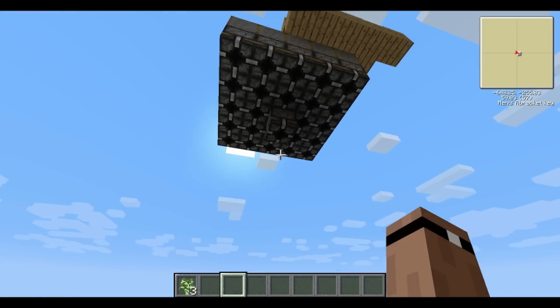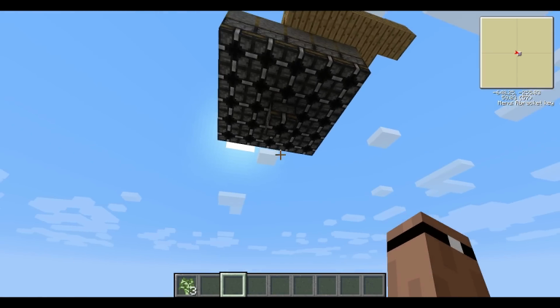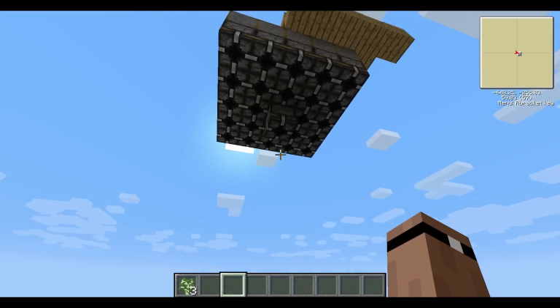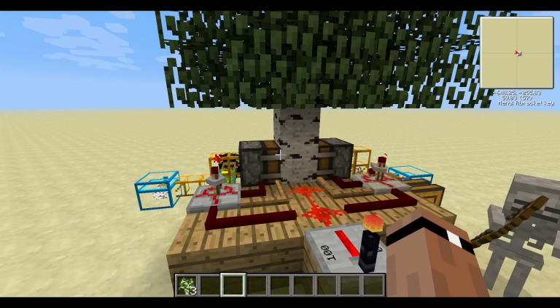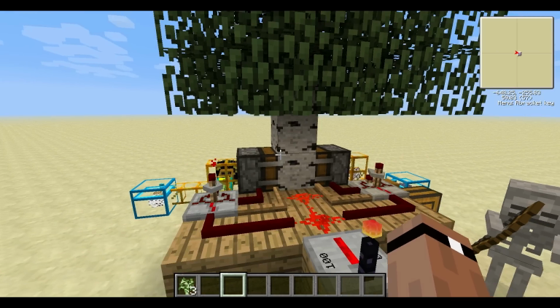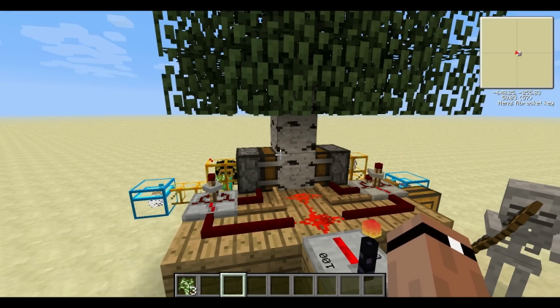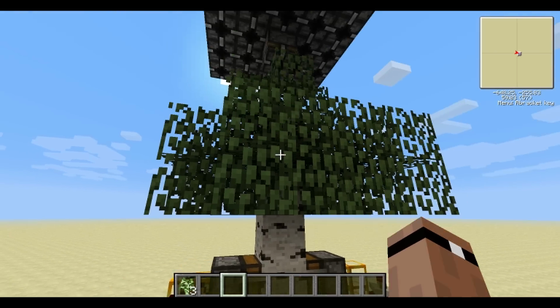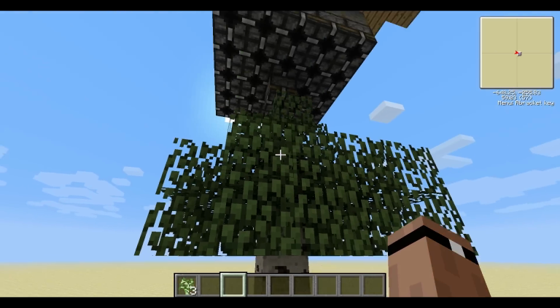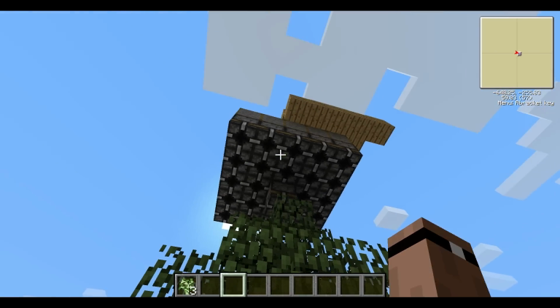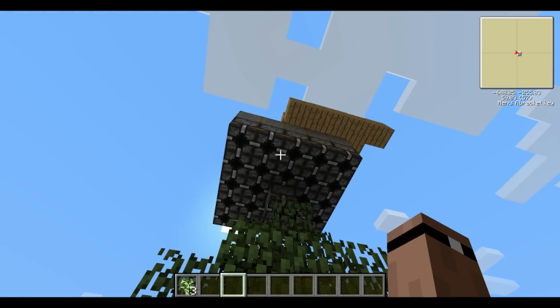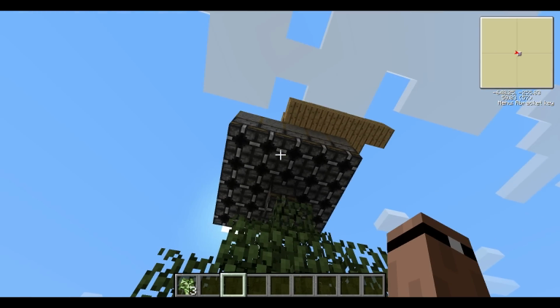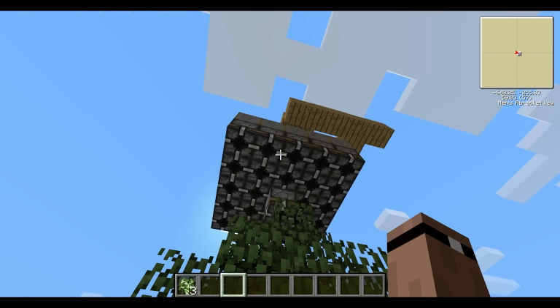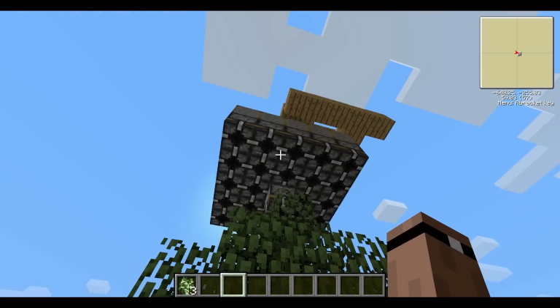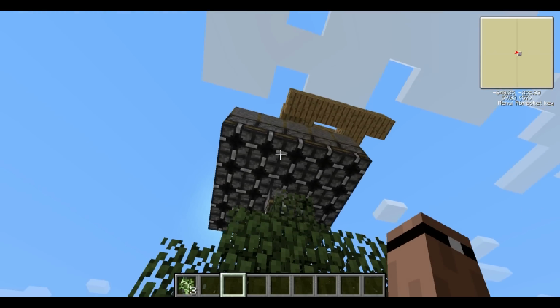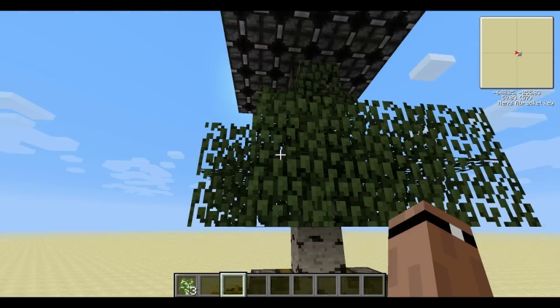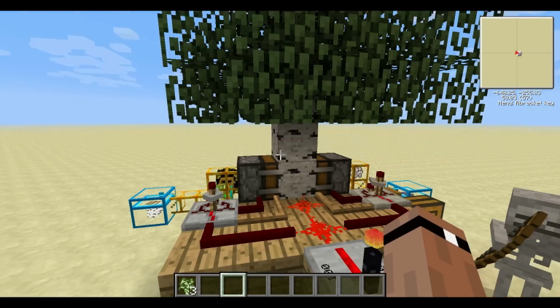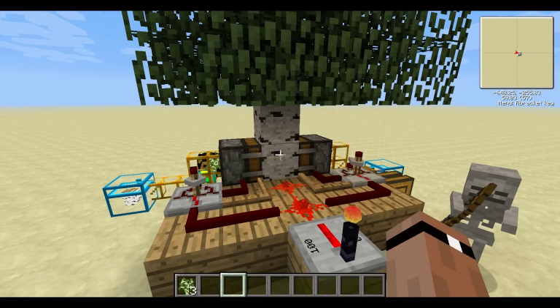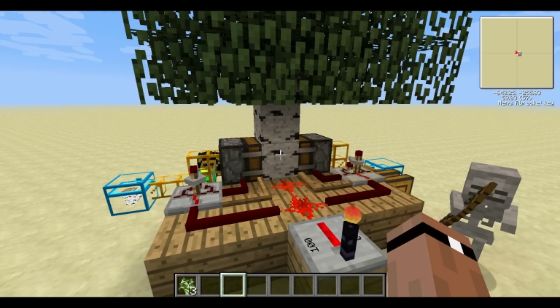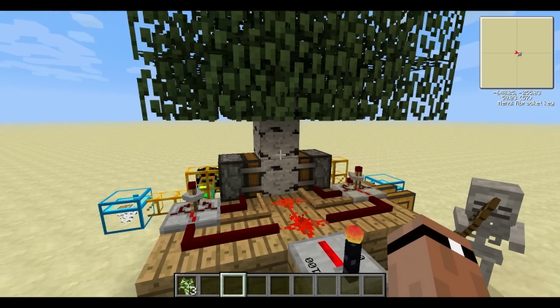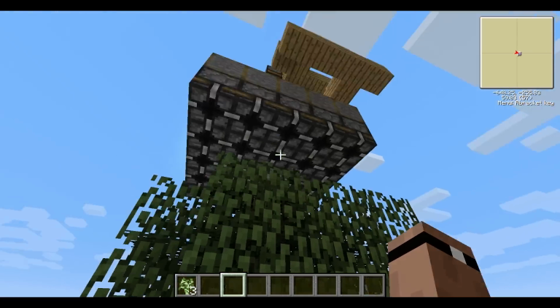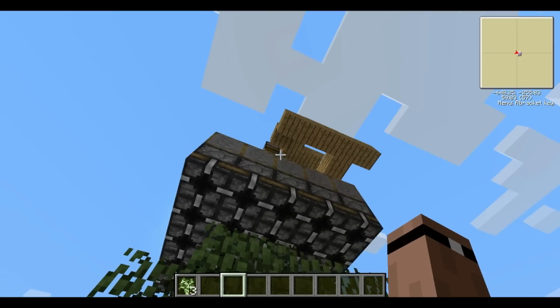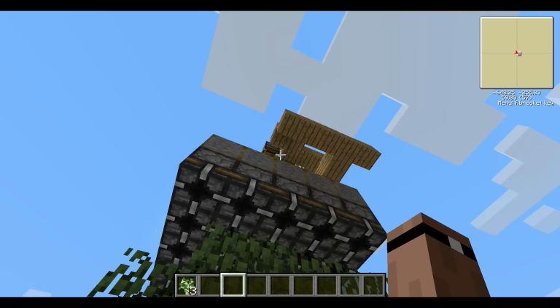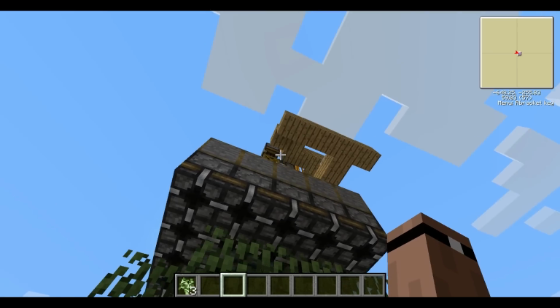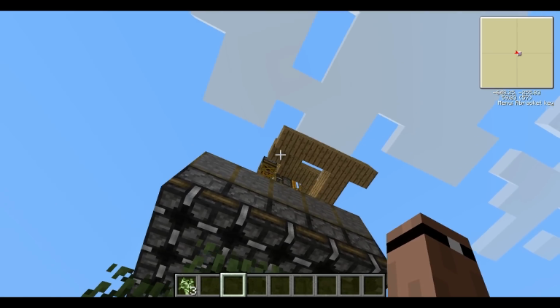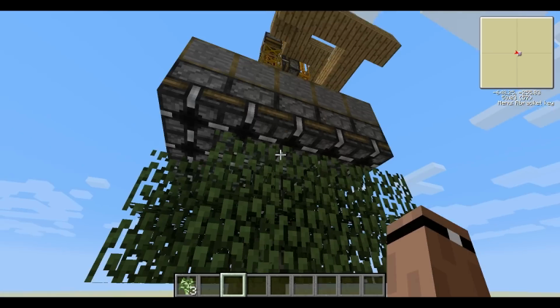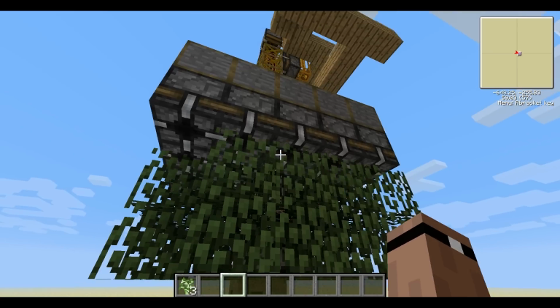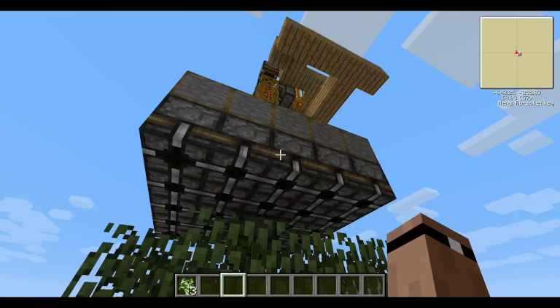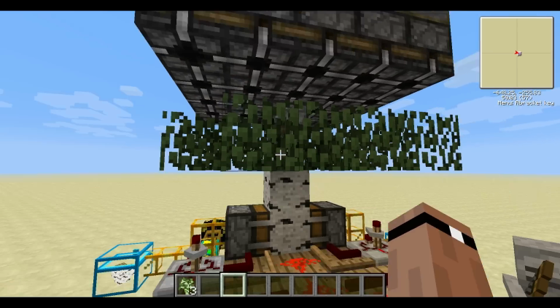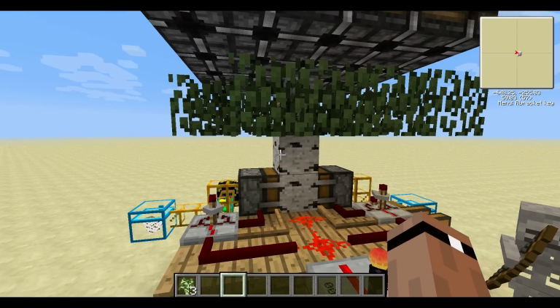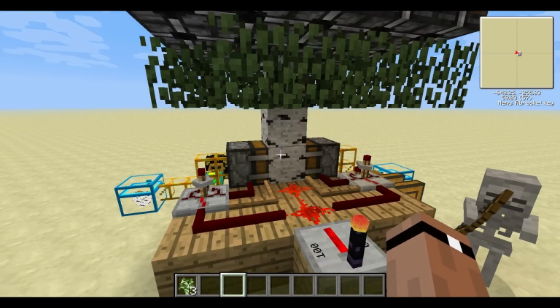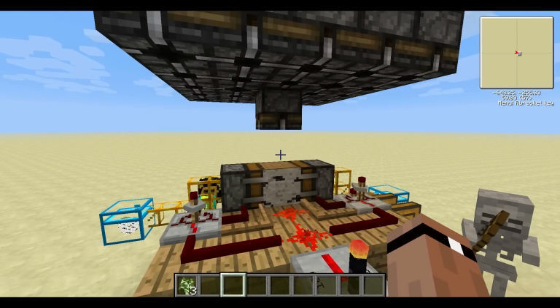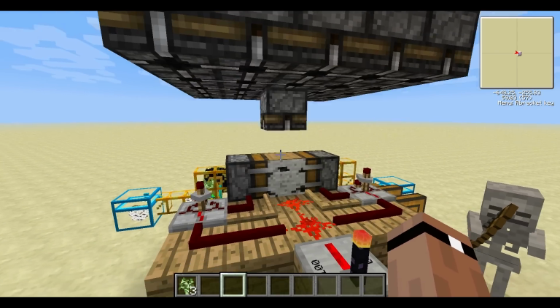The reason that the deployer goes up that far is the tree will not grow unless it's got some extra clearance above it, I found out.